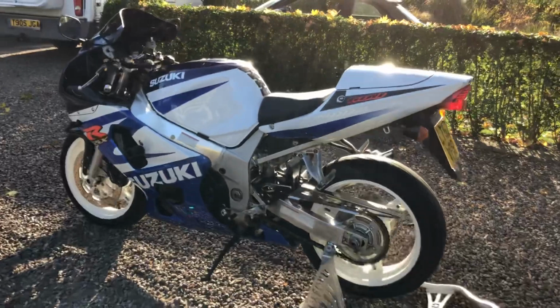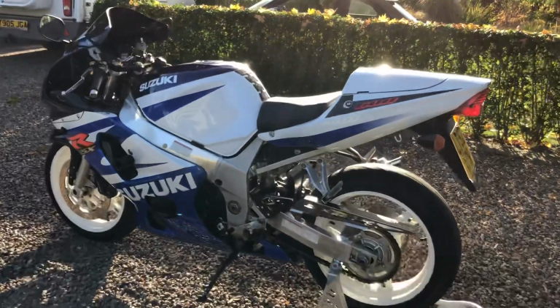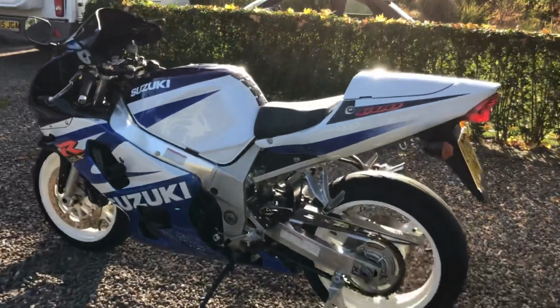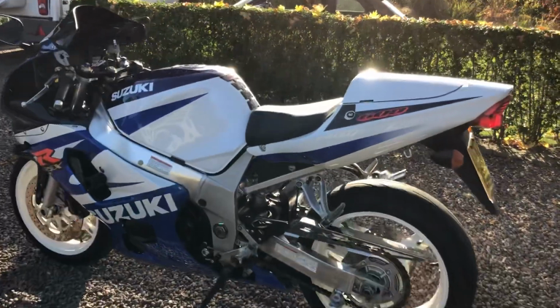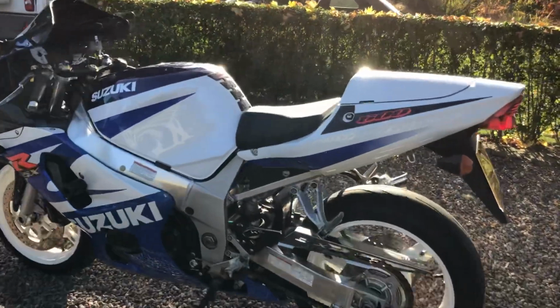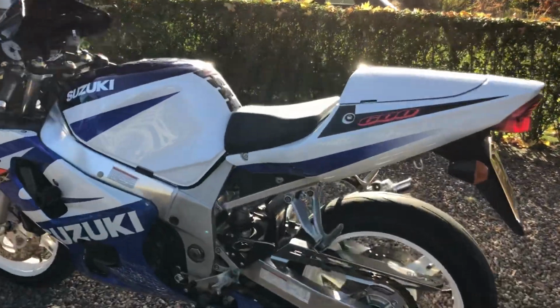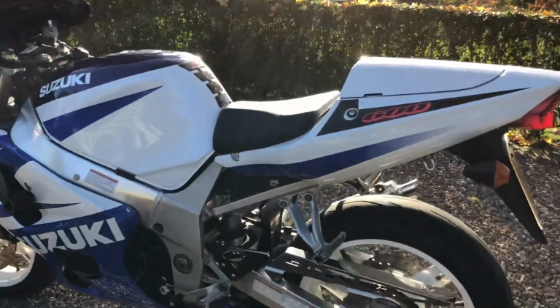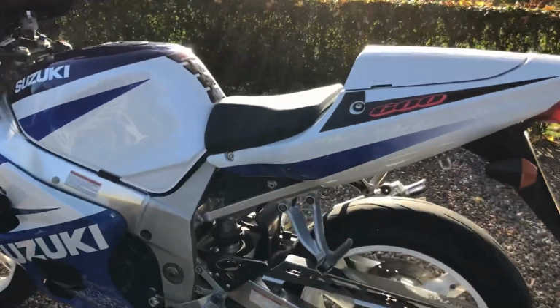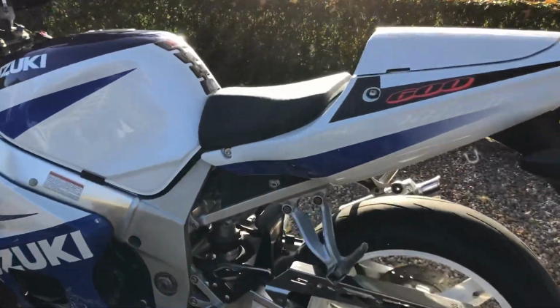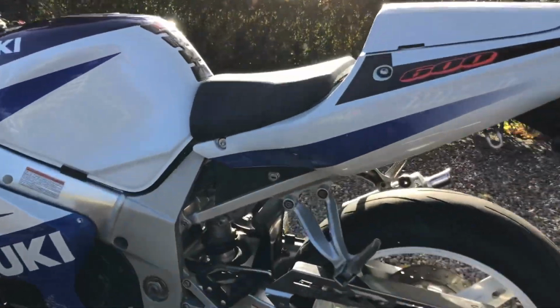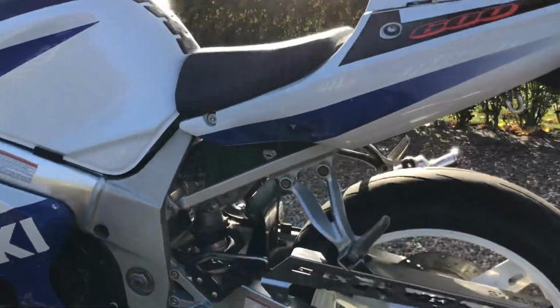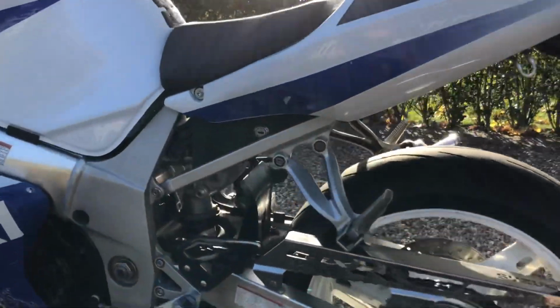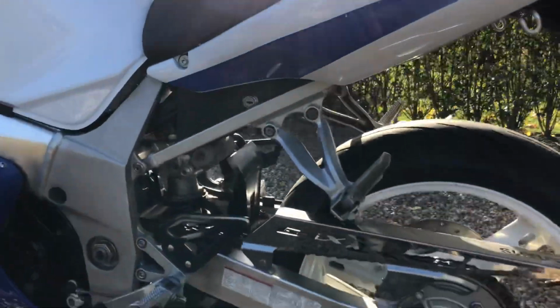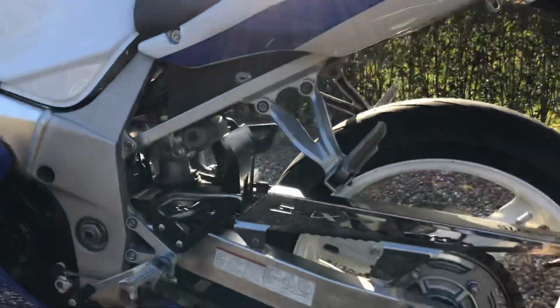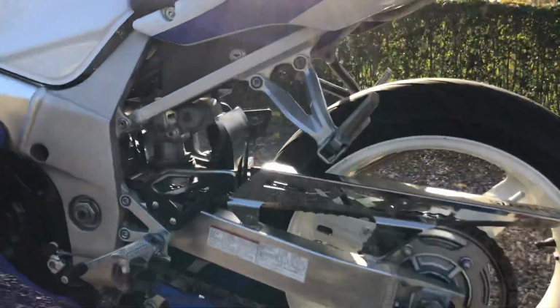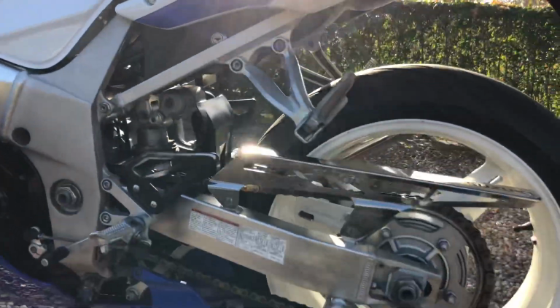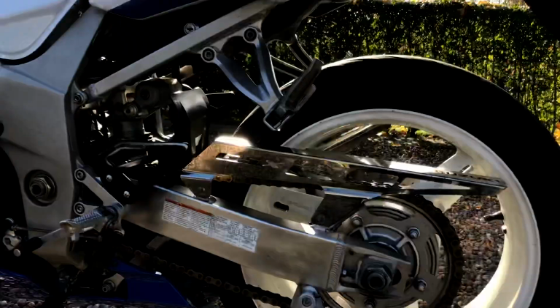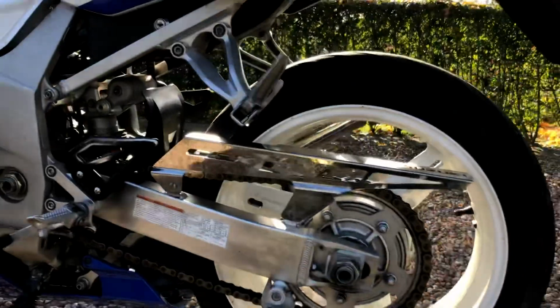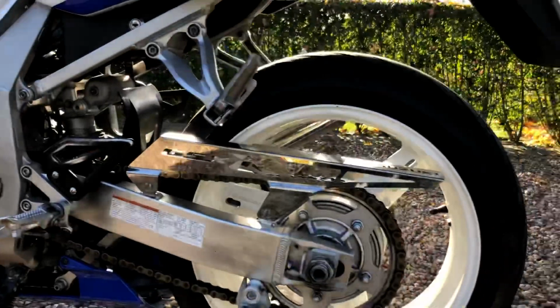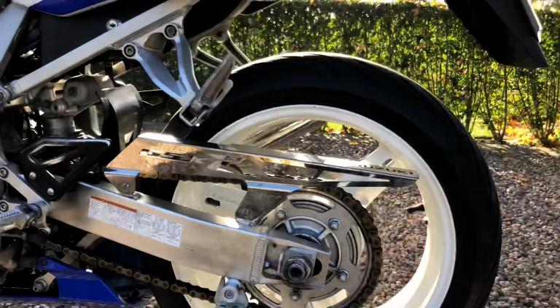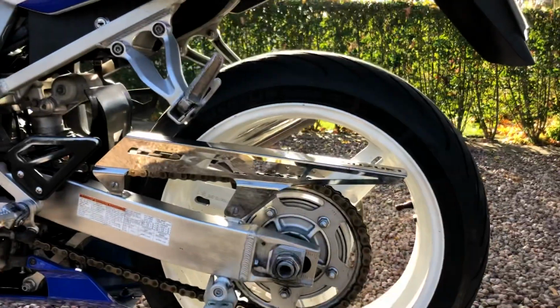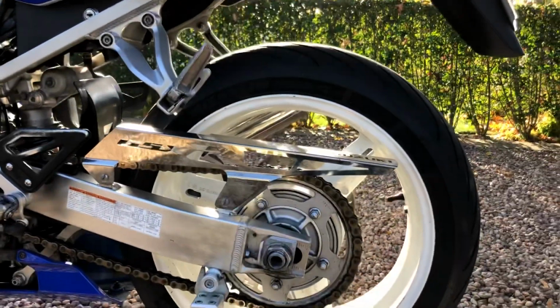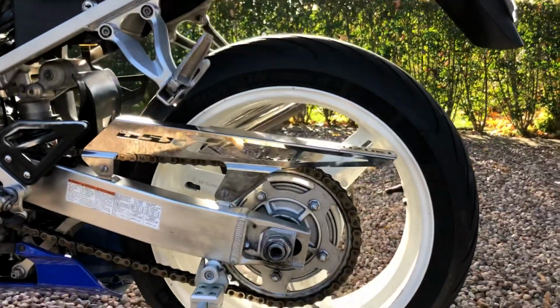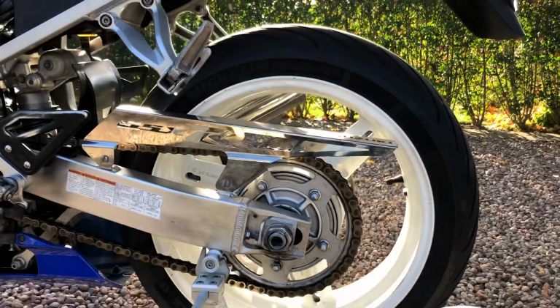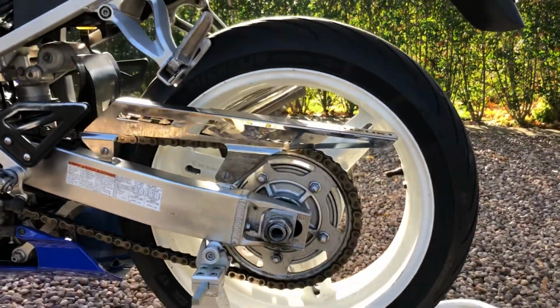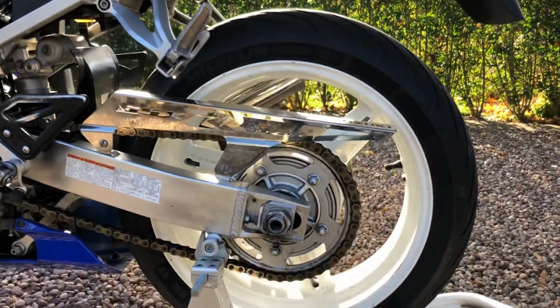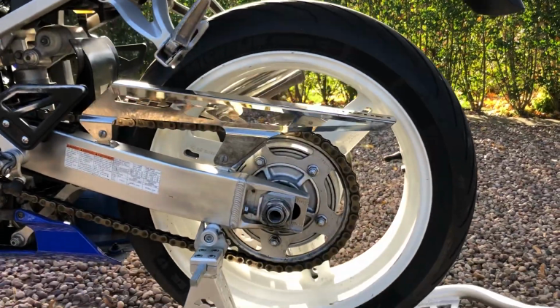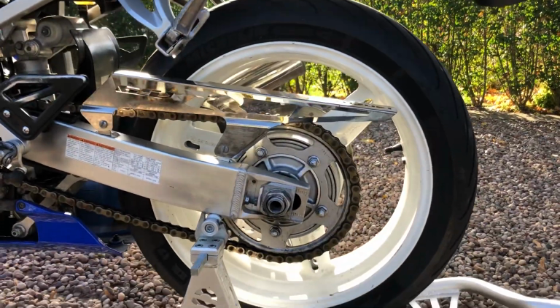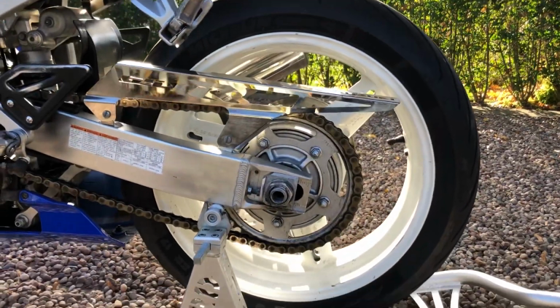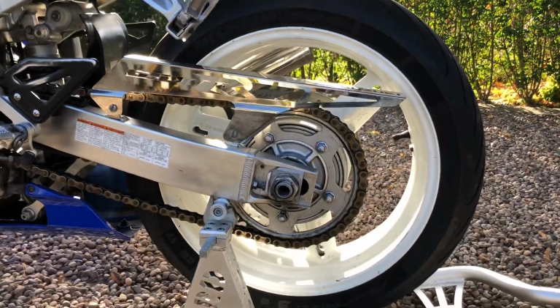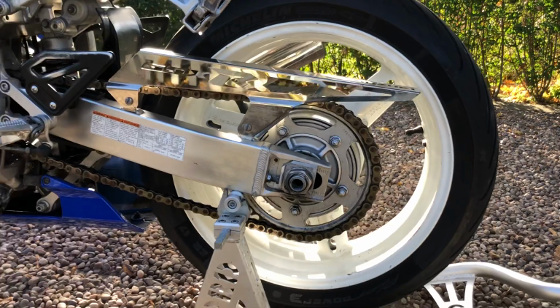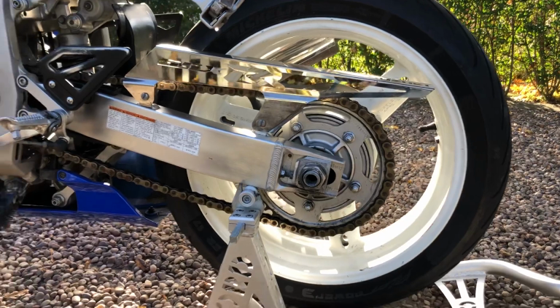Lovely, lovely bike. The chain guard's been replaced with a chrome GSX-R one.